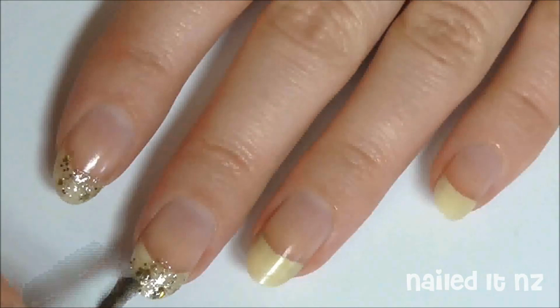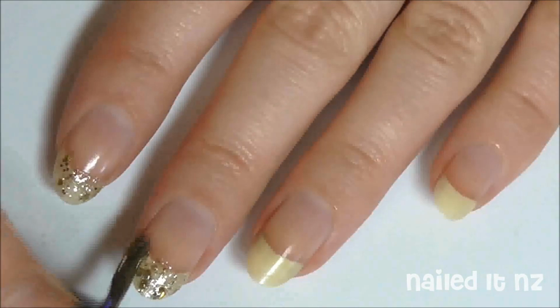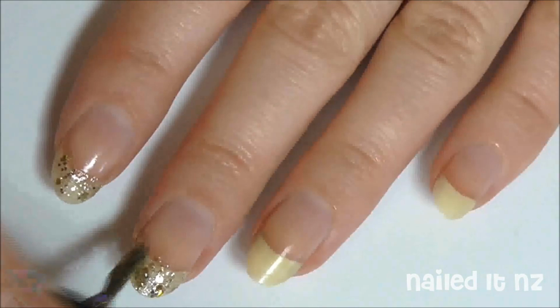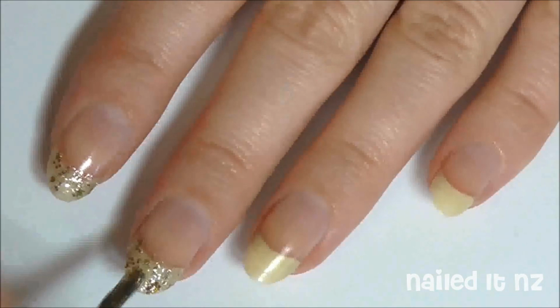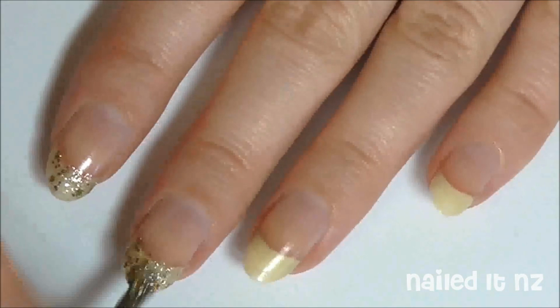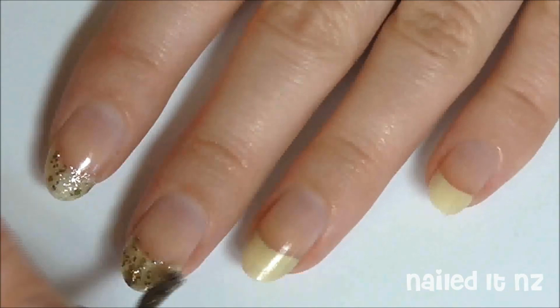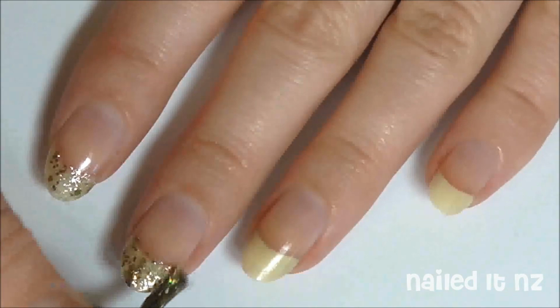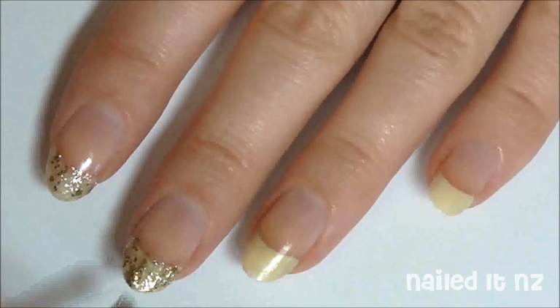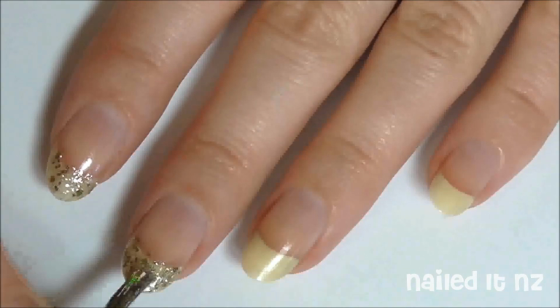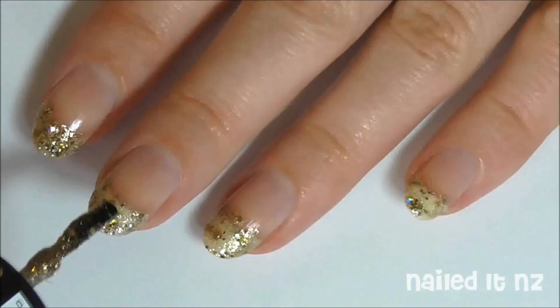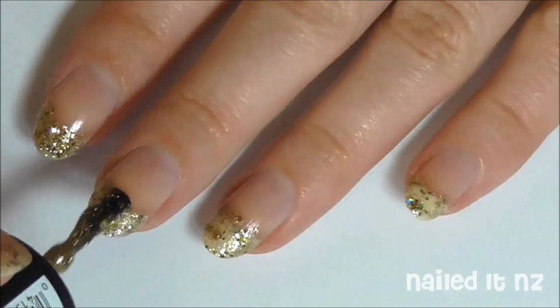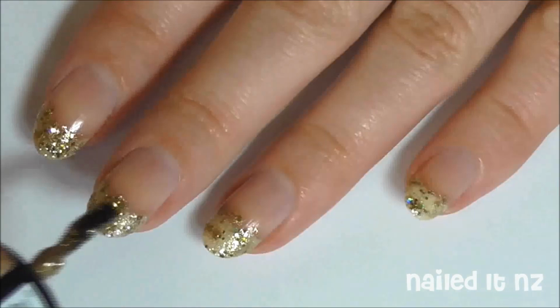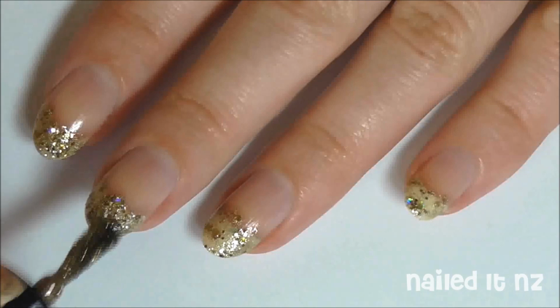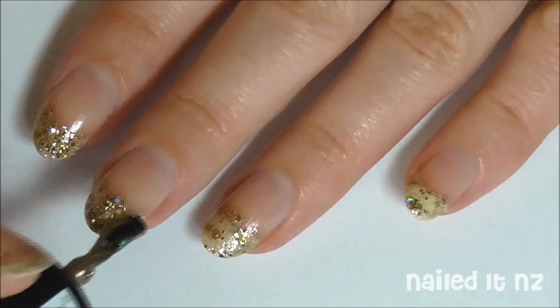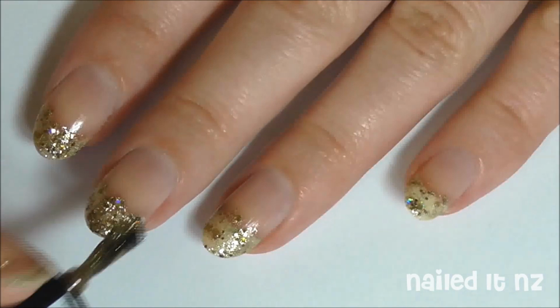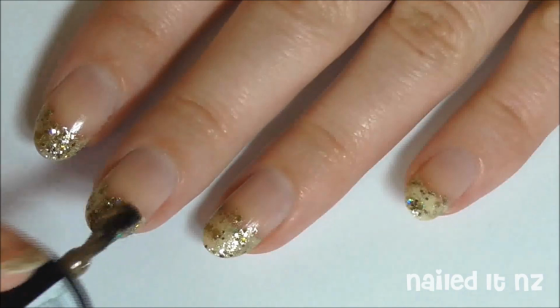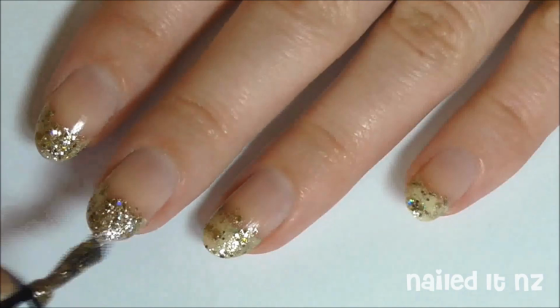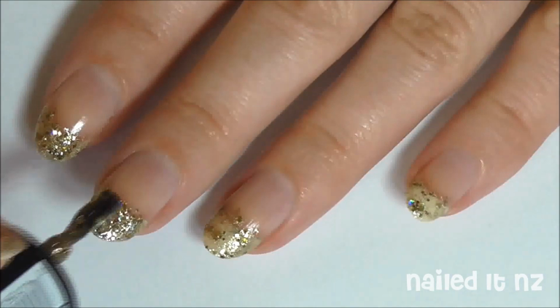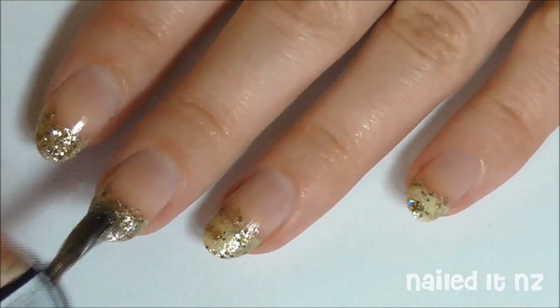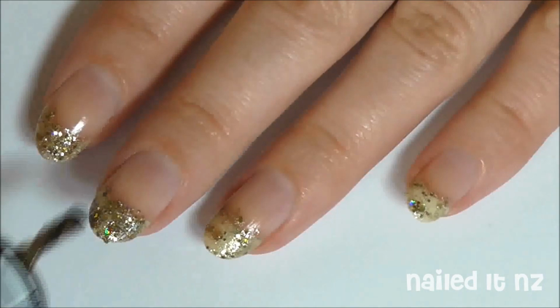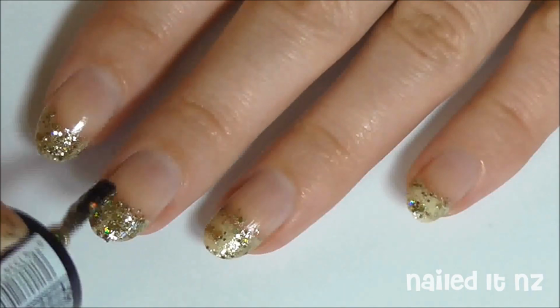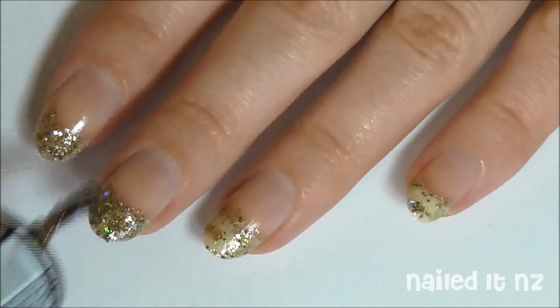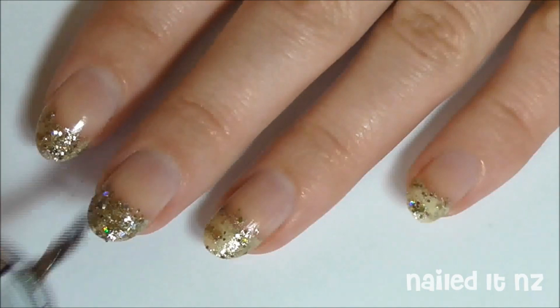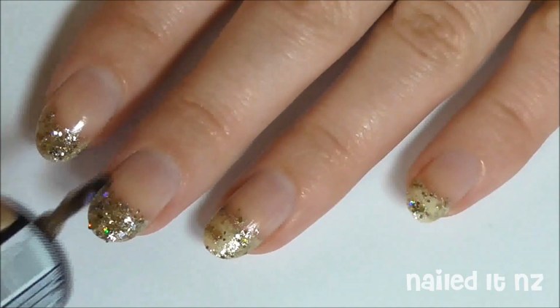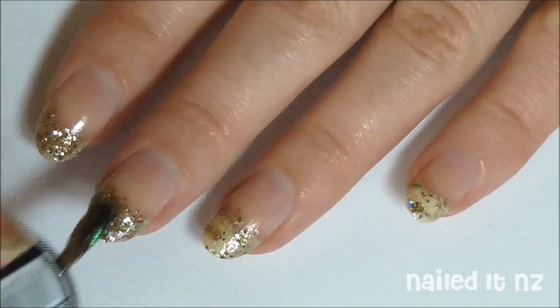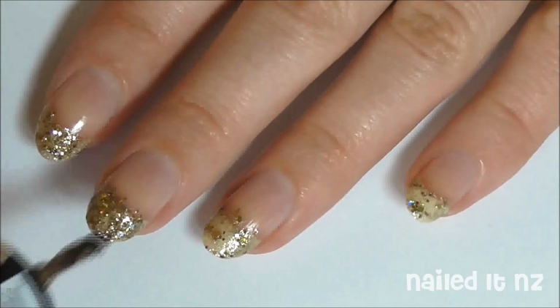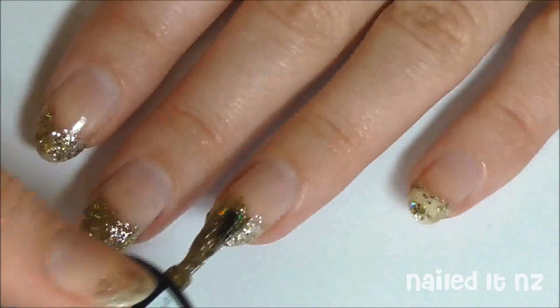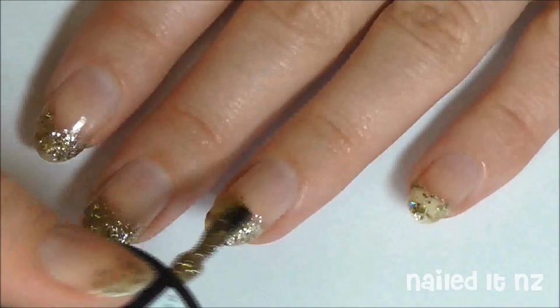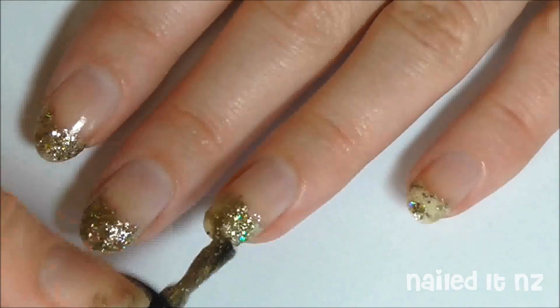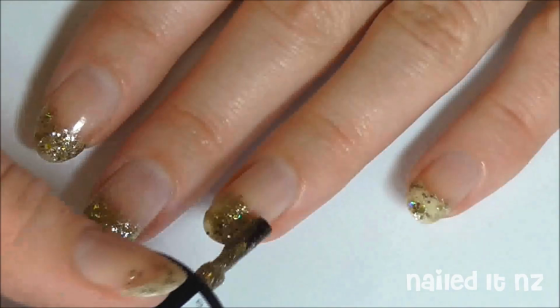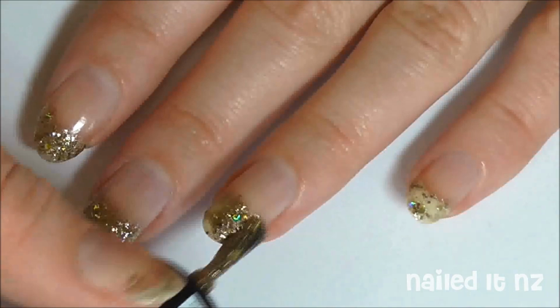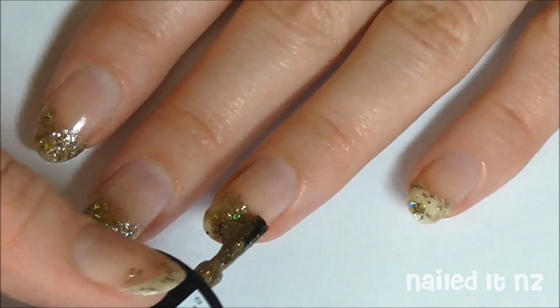Once they're mostly covered, move on to the next bit. If you've got shorter nails, you can probably skip this step.